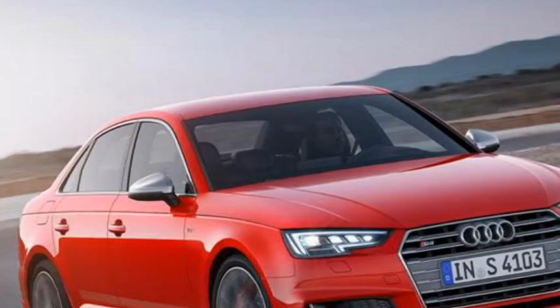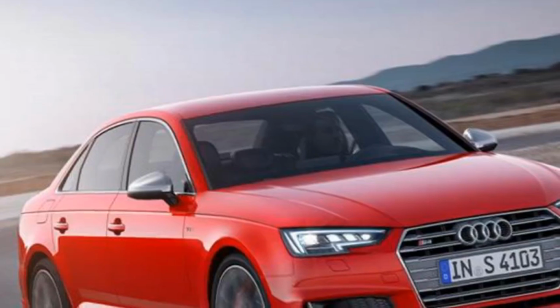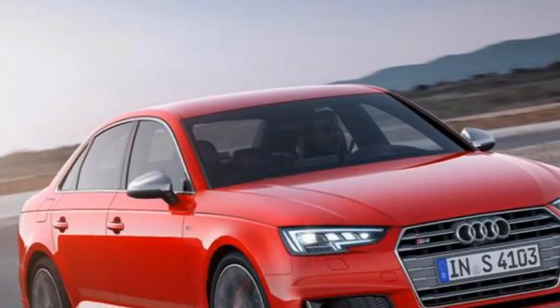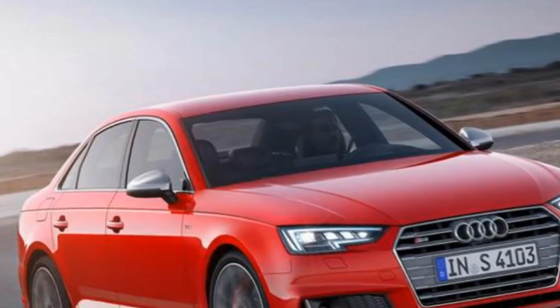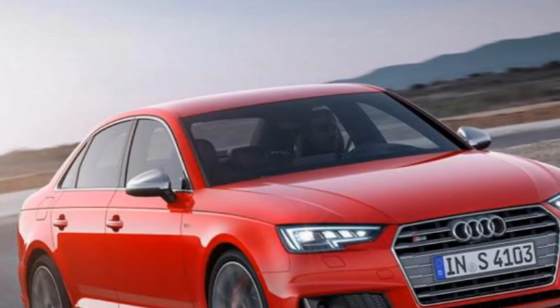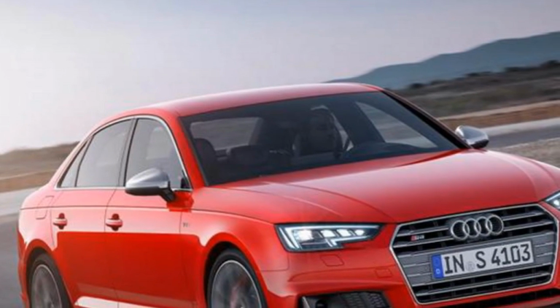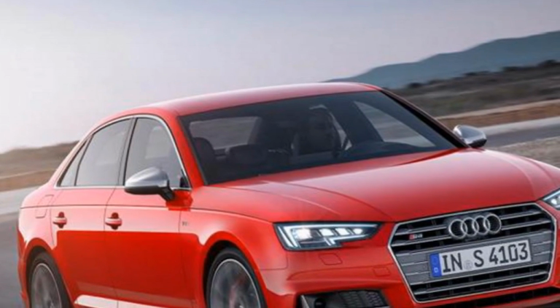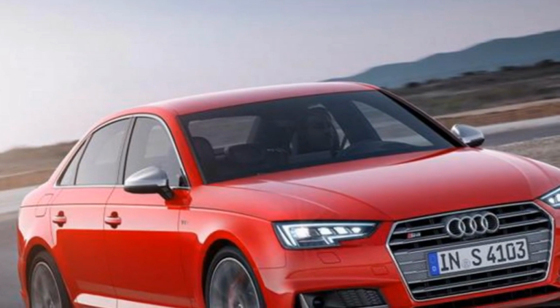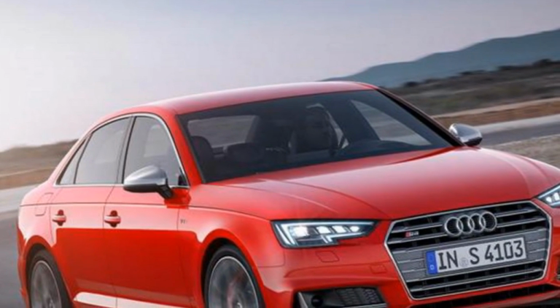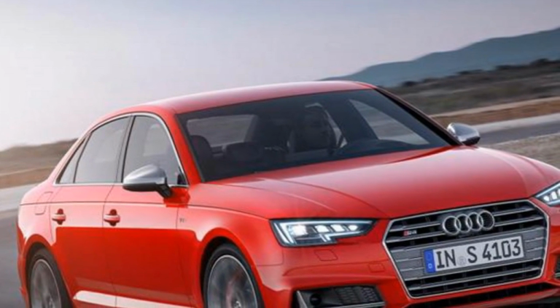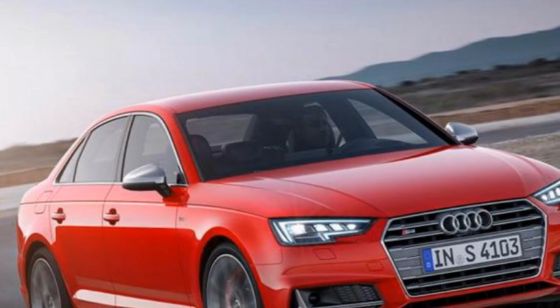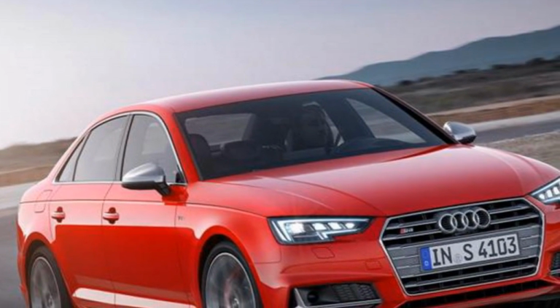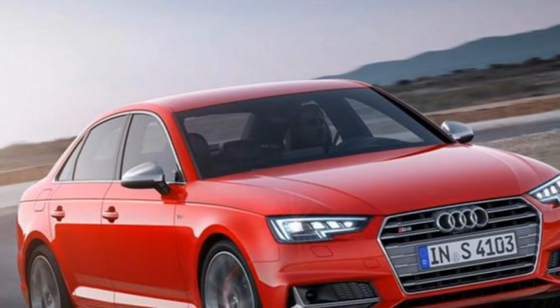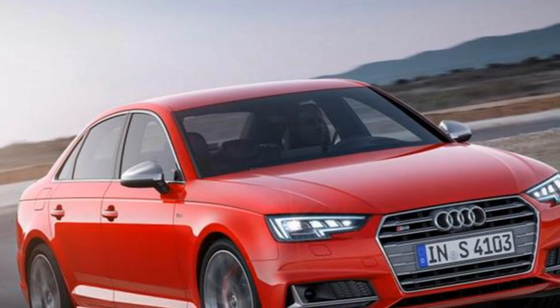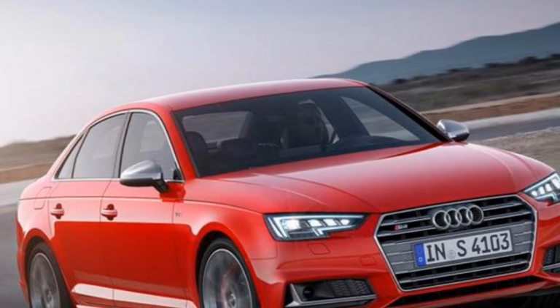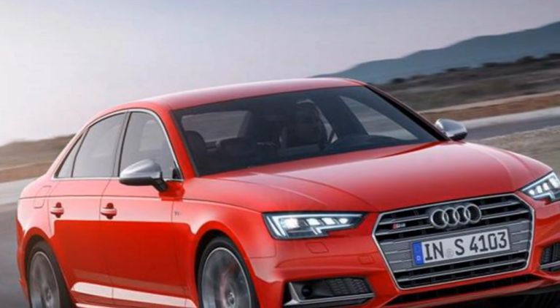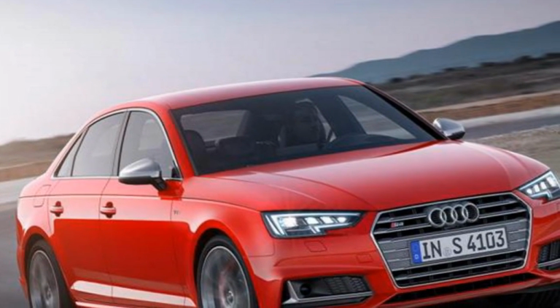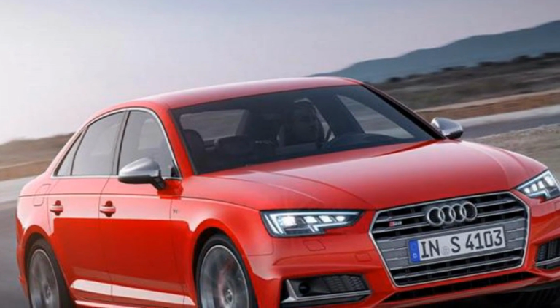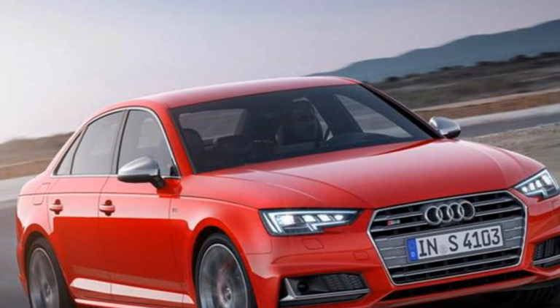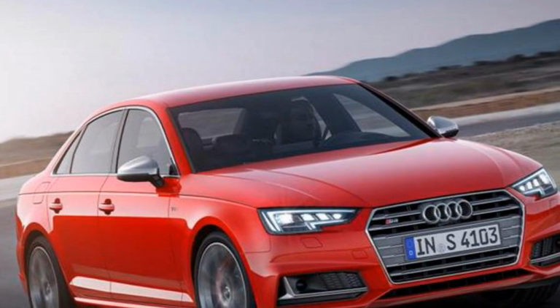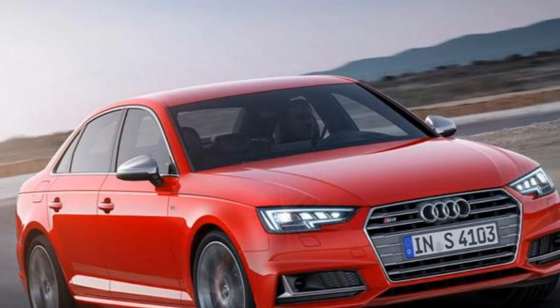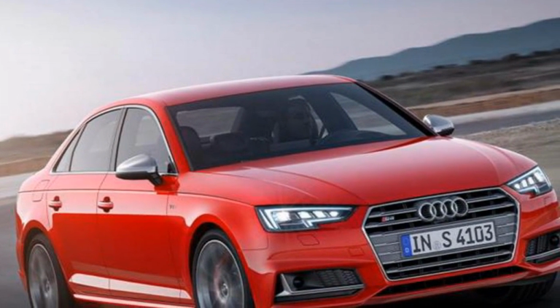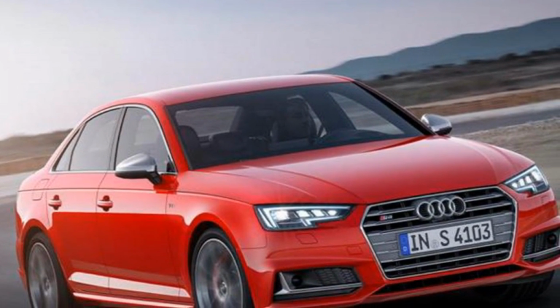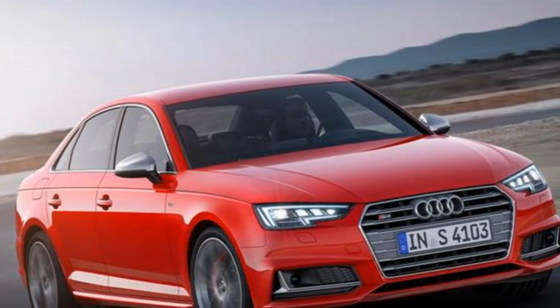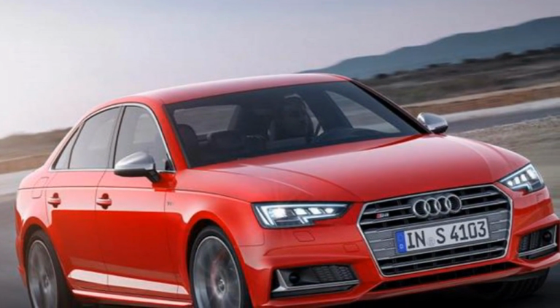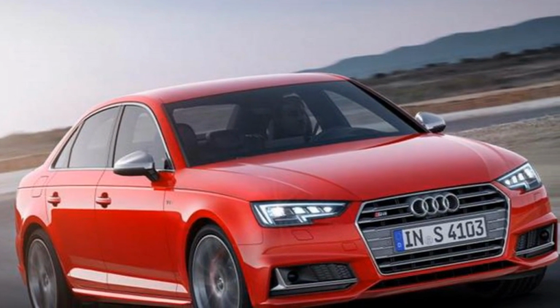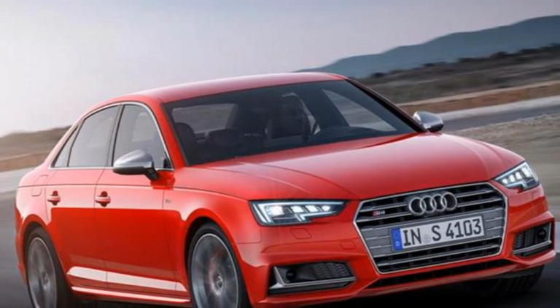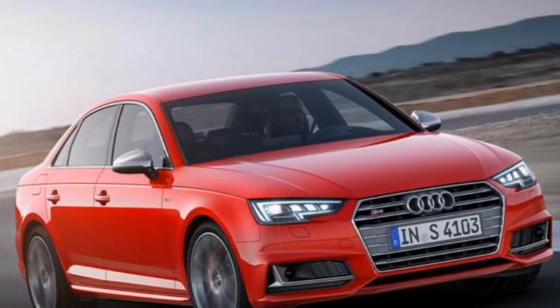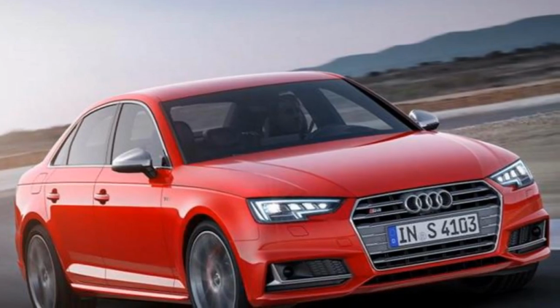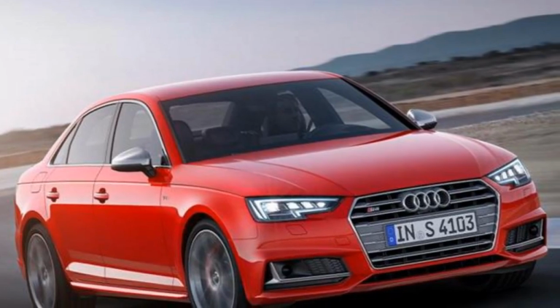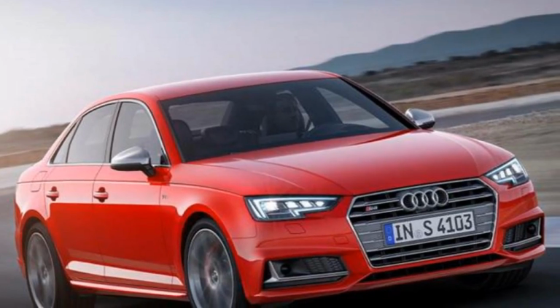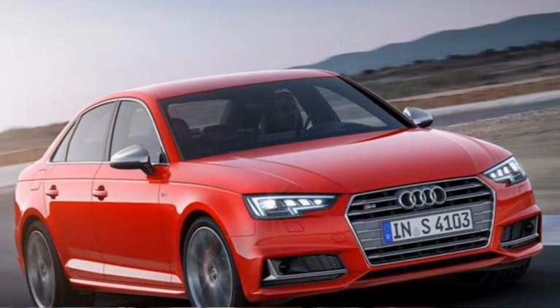Distinguishing the S4 from the A4 are the aluminium mirror housings, the unique rear bumpers, and the four tailpipes.